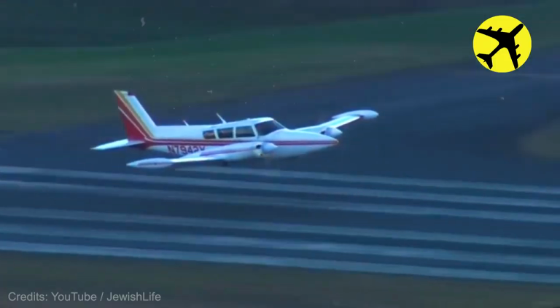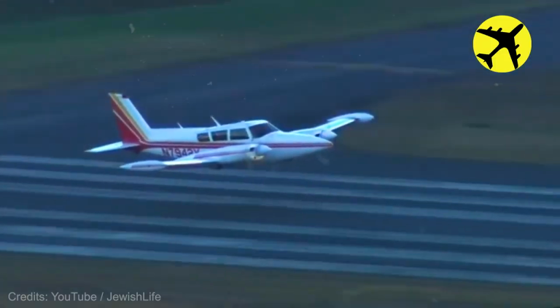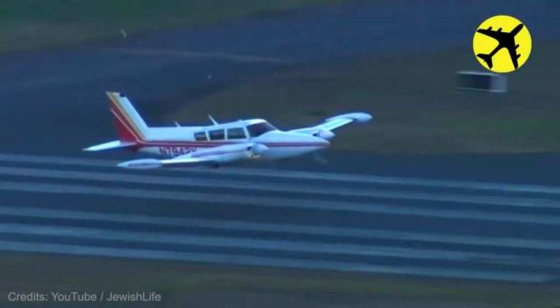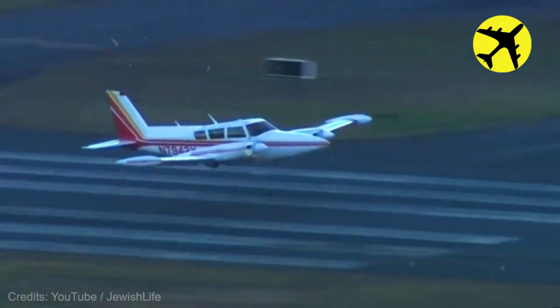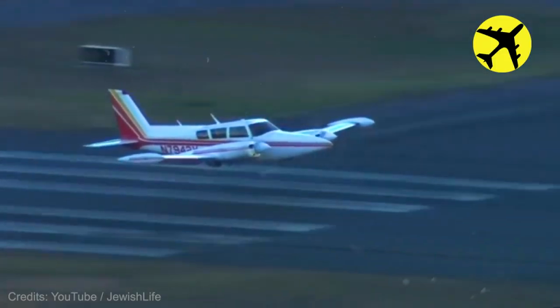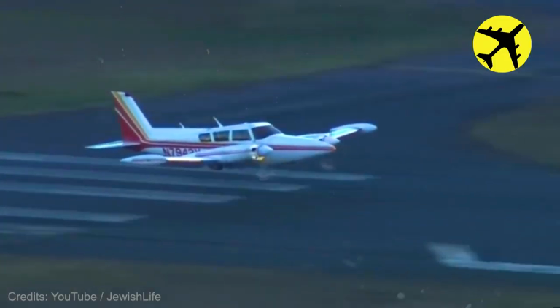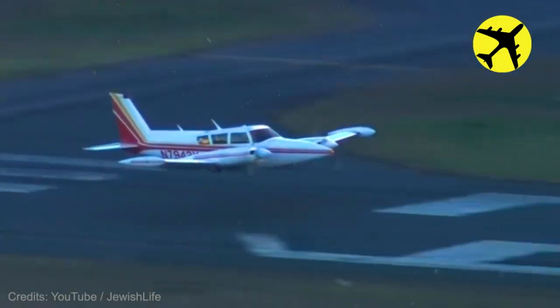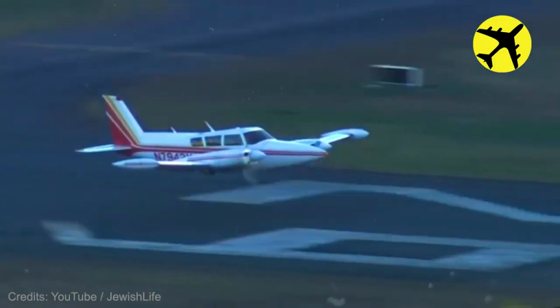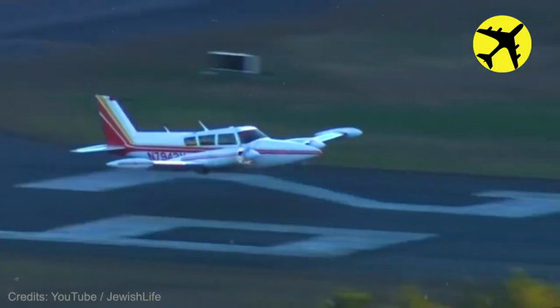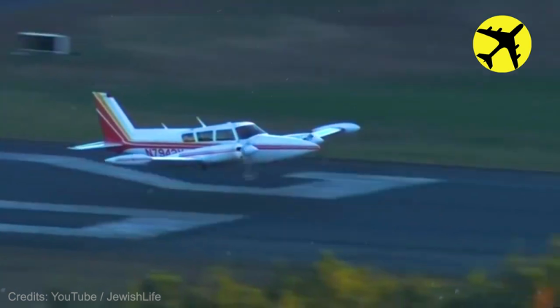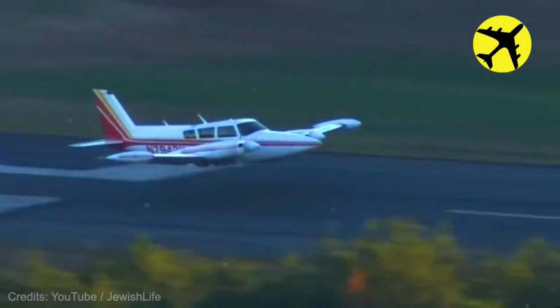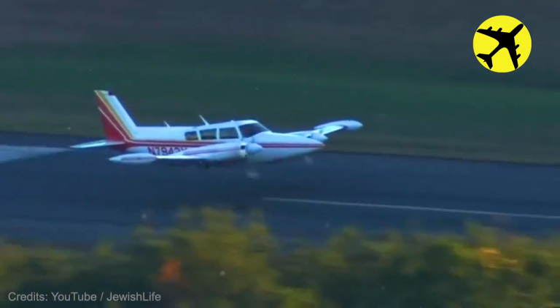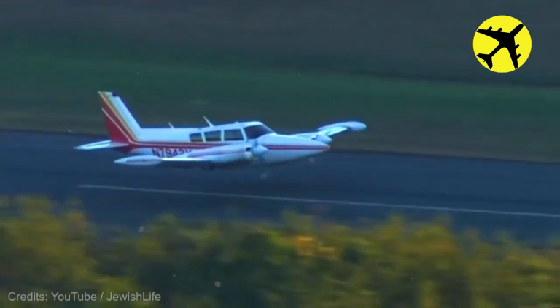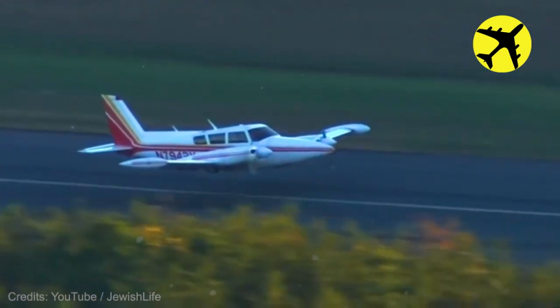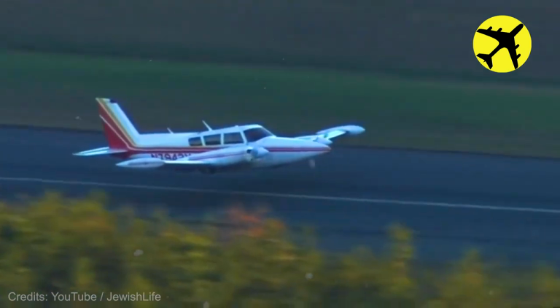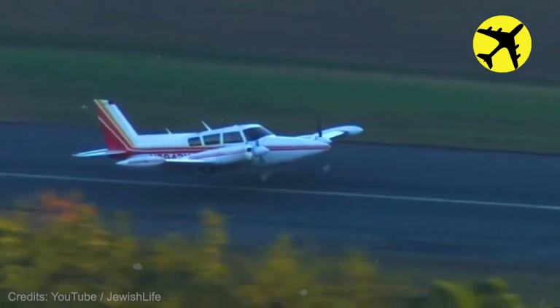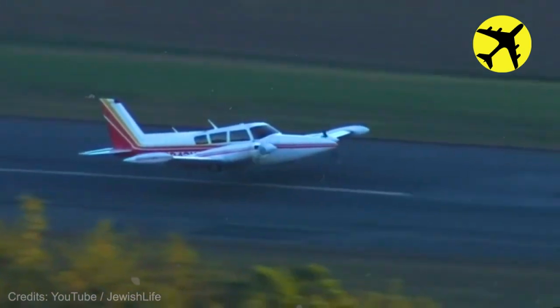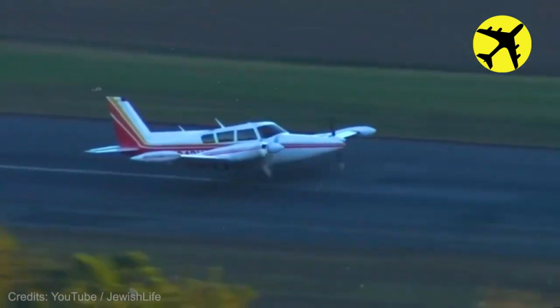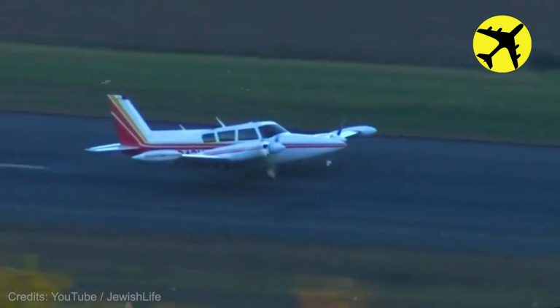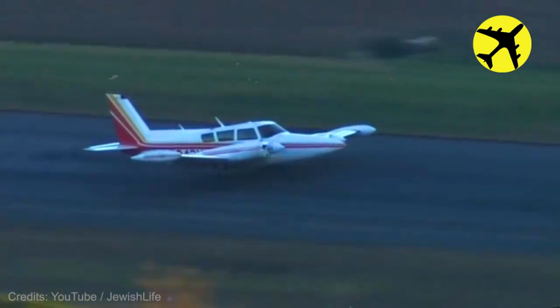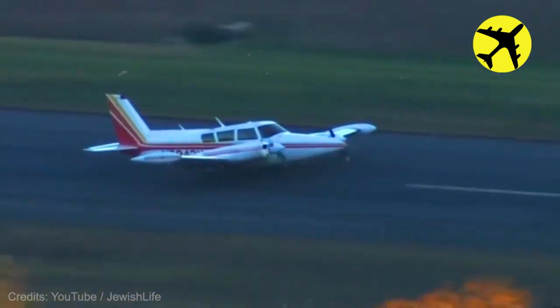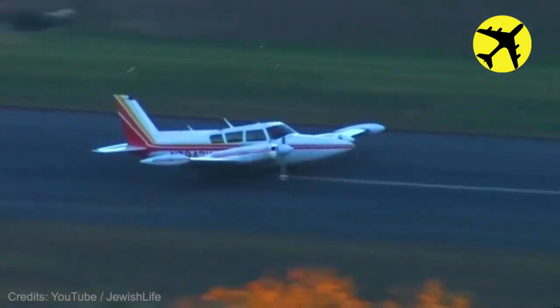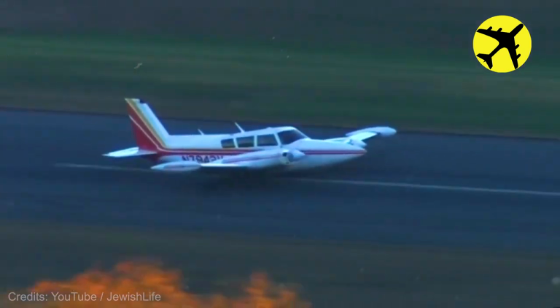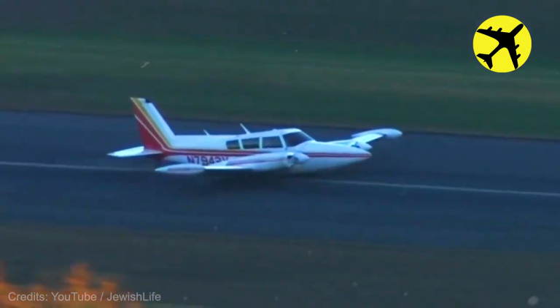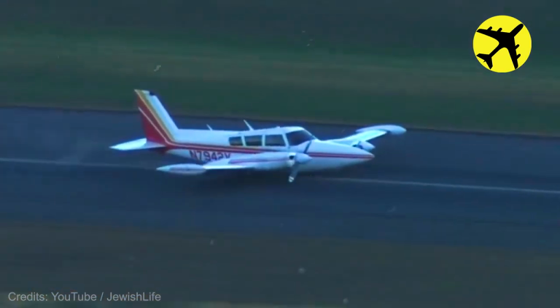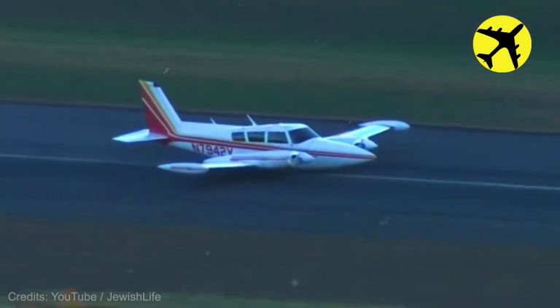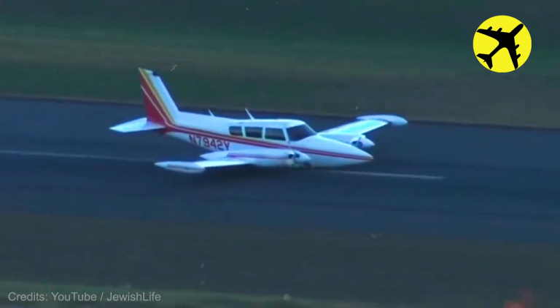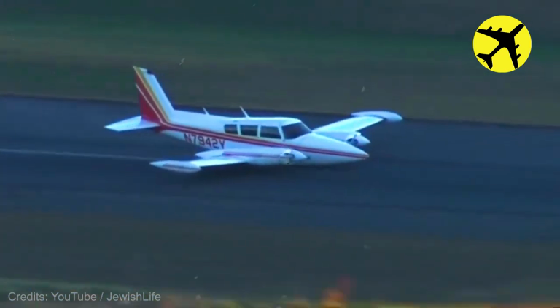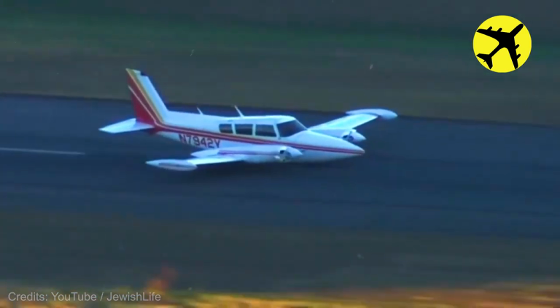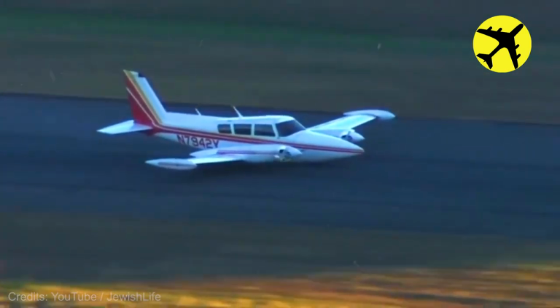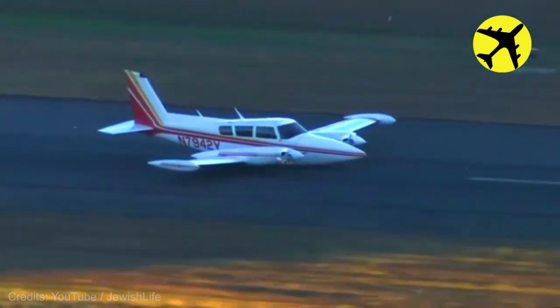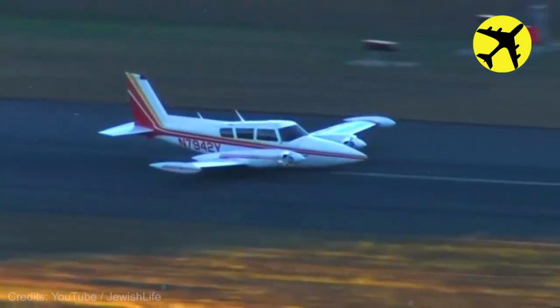This pilot perfectly executed his crash landing due to a problem with the landing gear not opening.